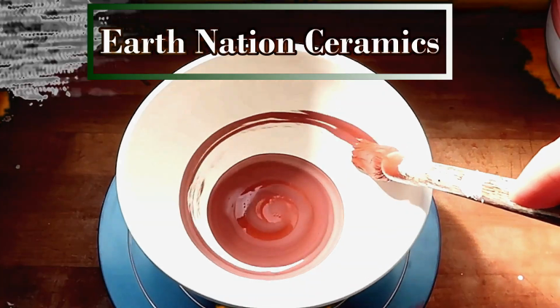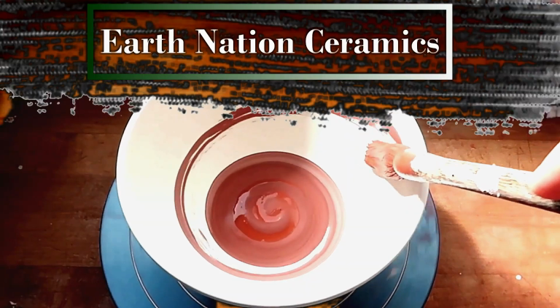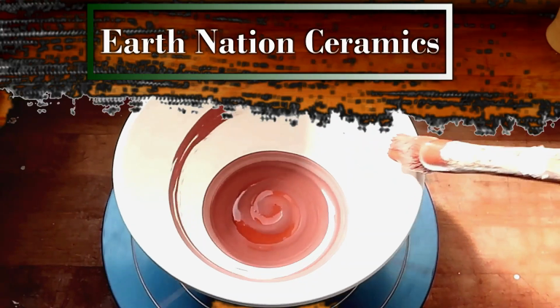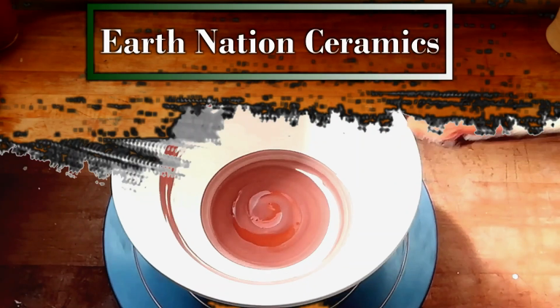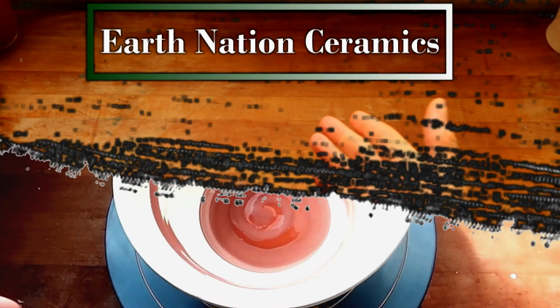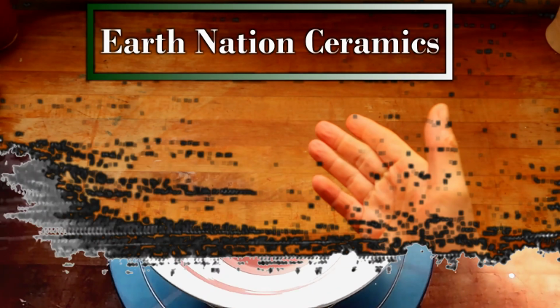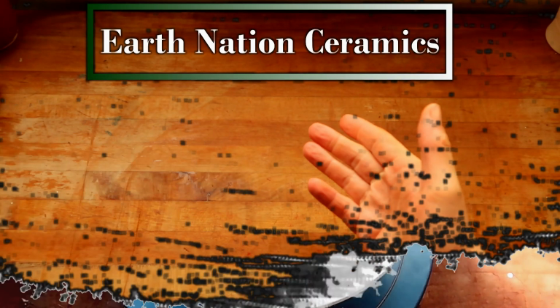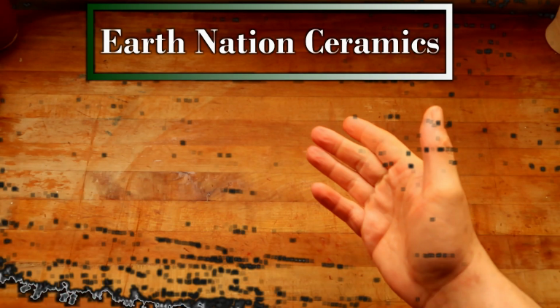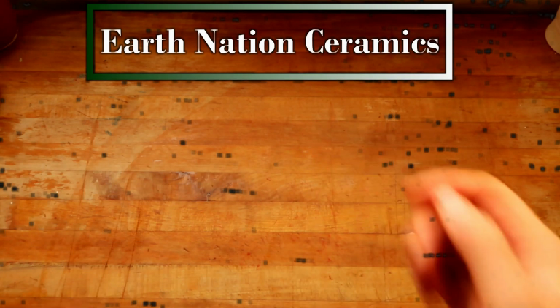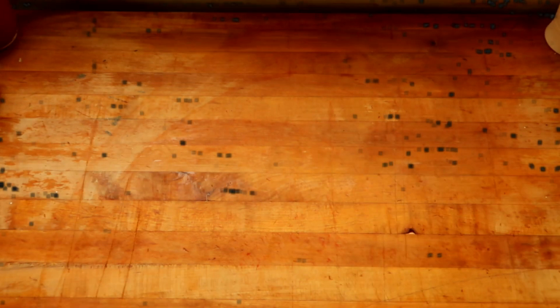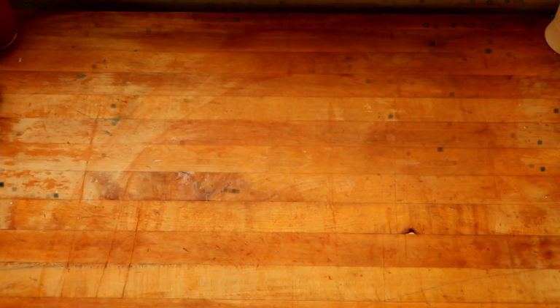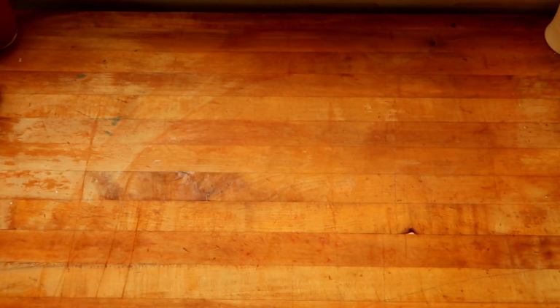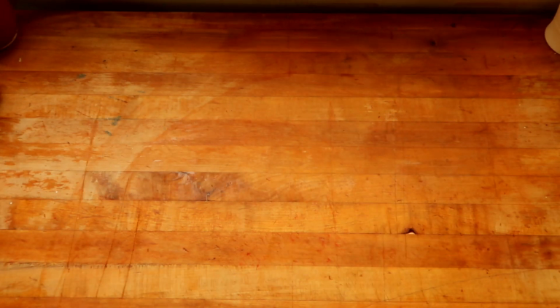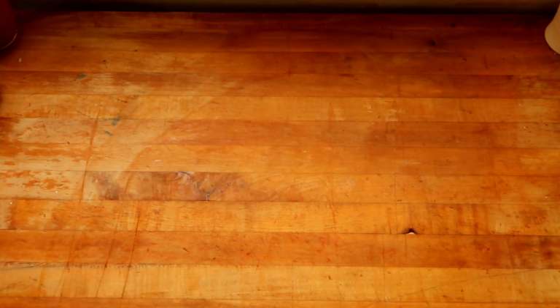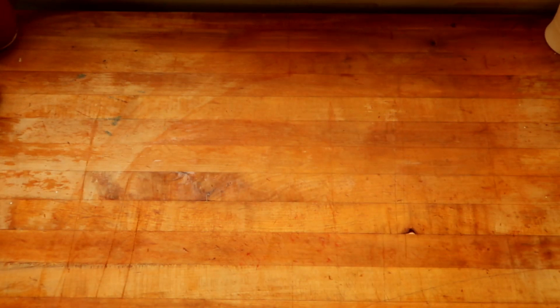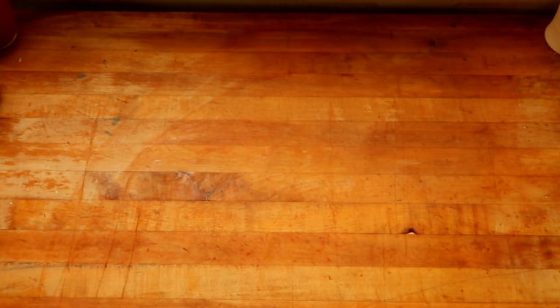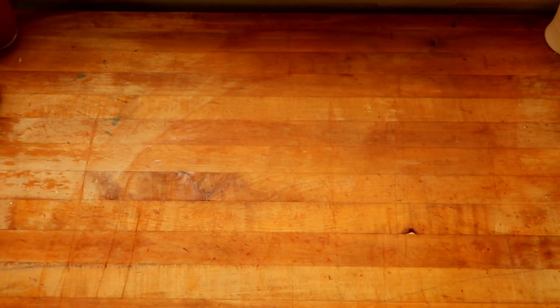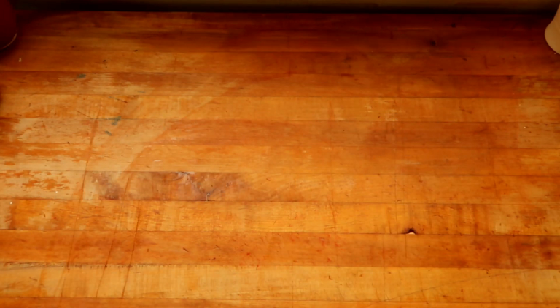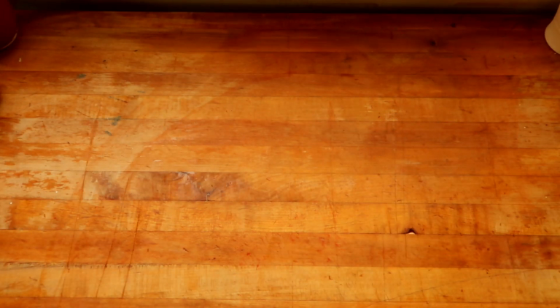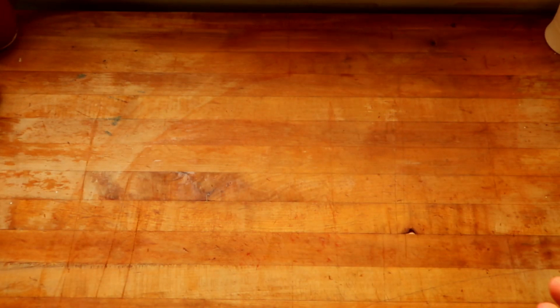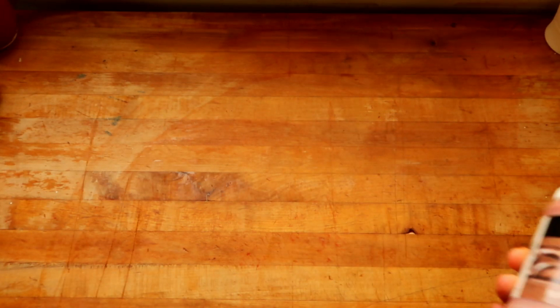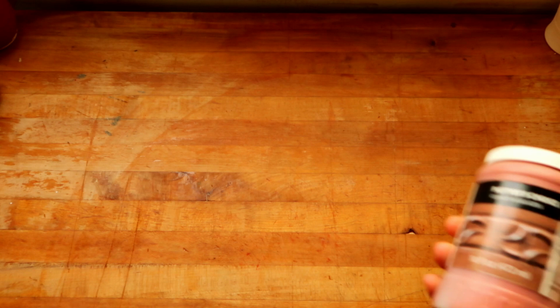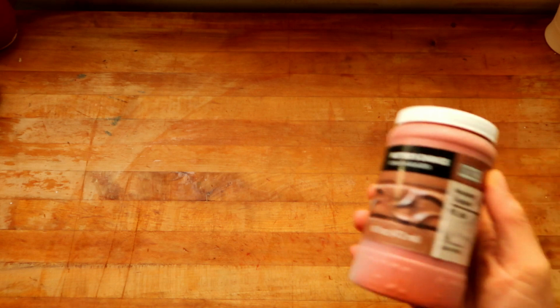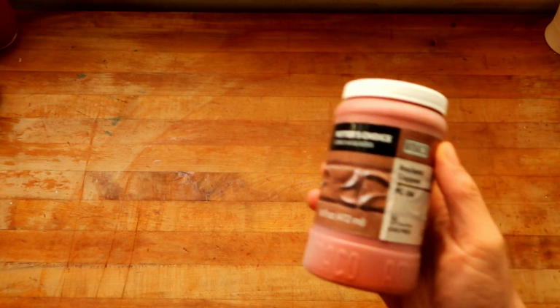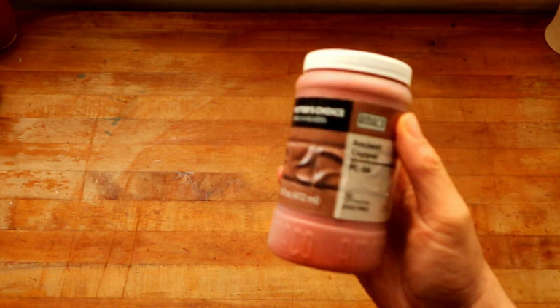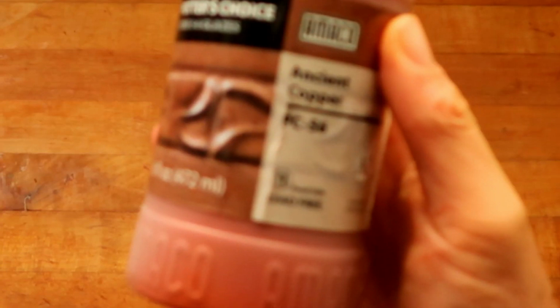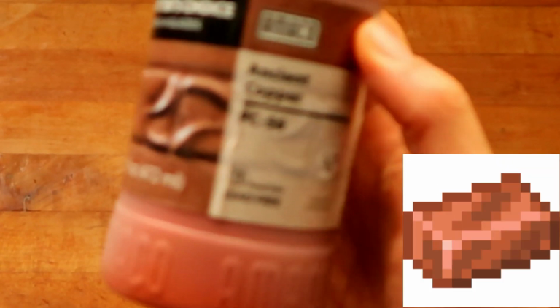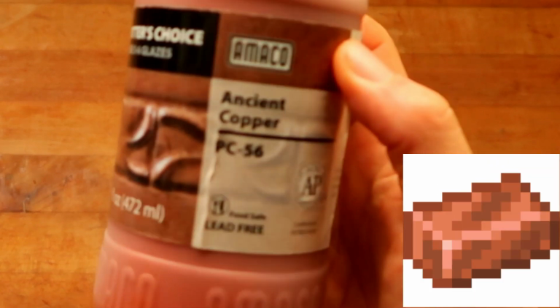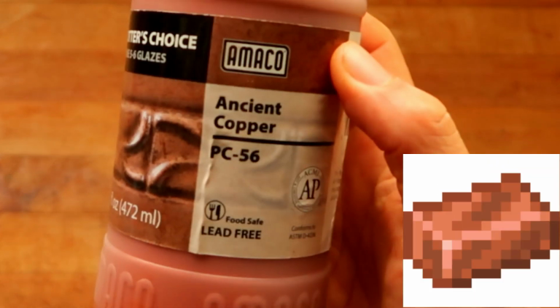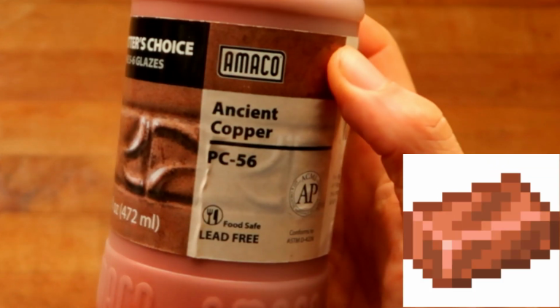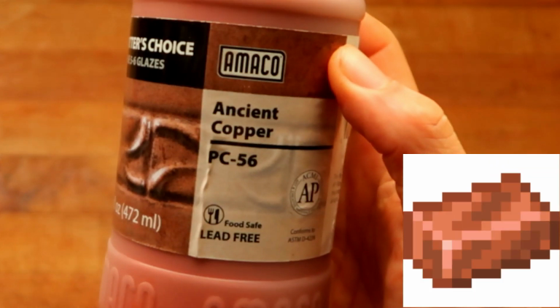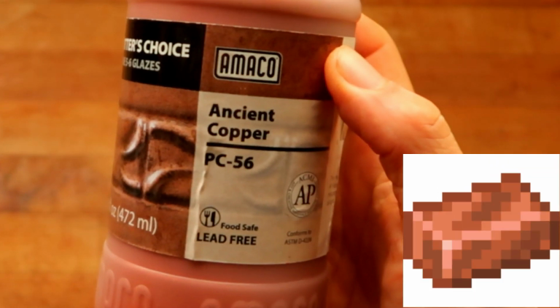Hello, you dirty potters — how are you today? What do me and the new Minecraft update have in common? We're about to play with some copper.